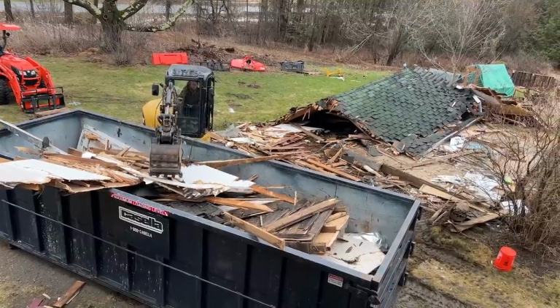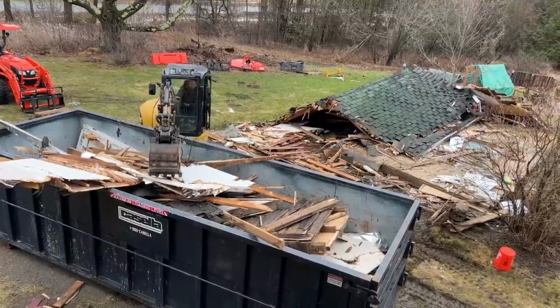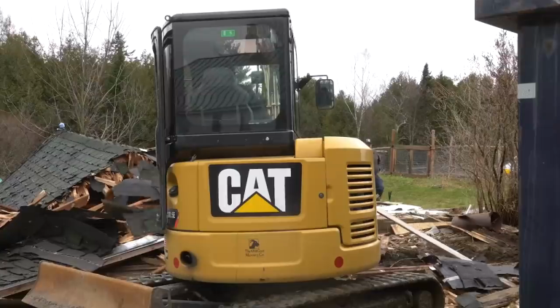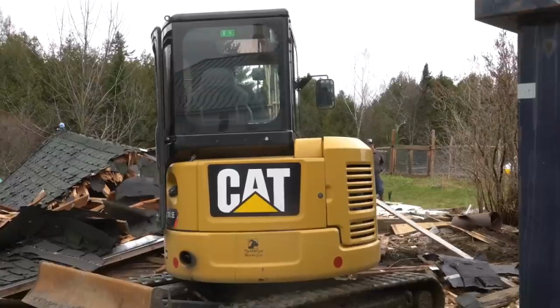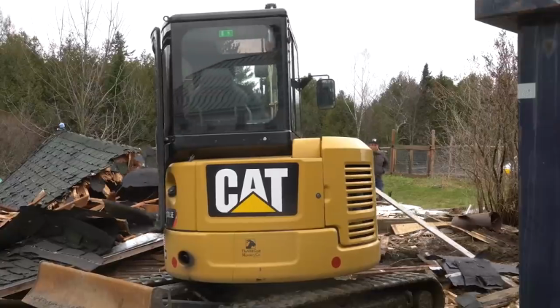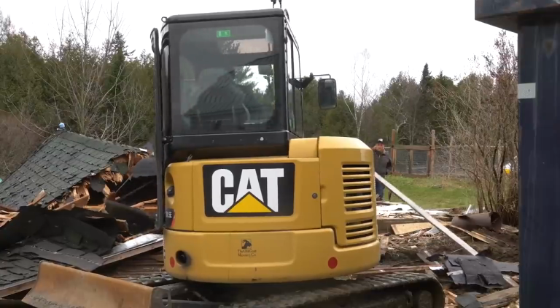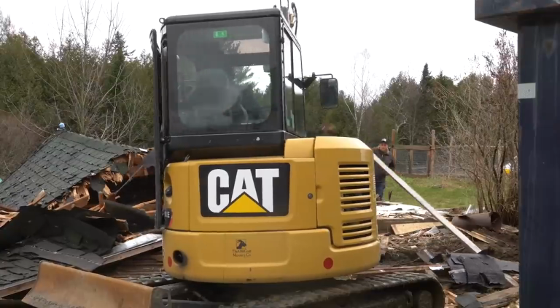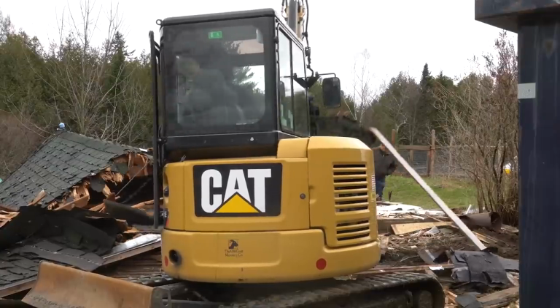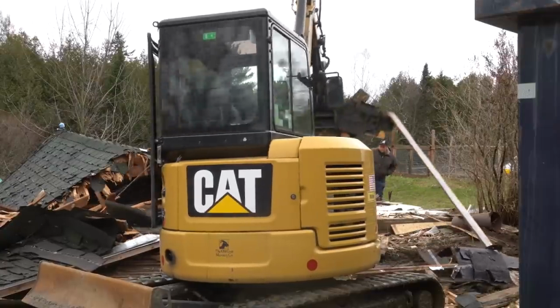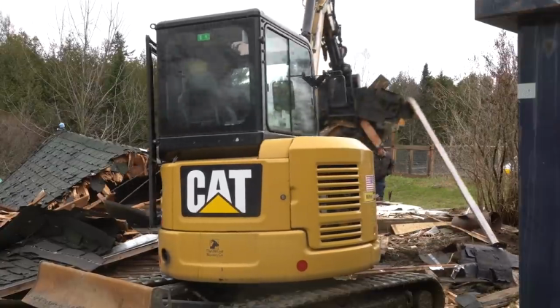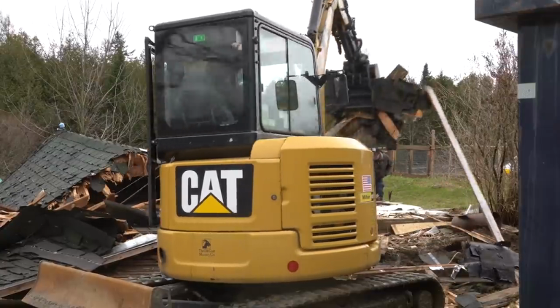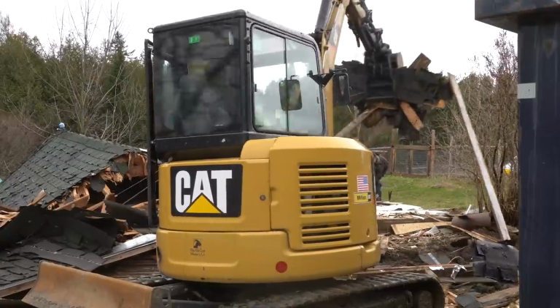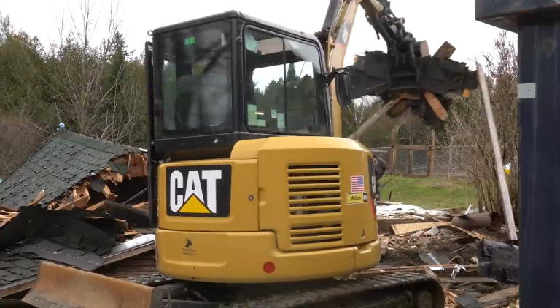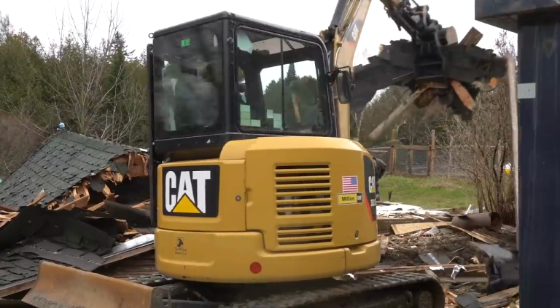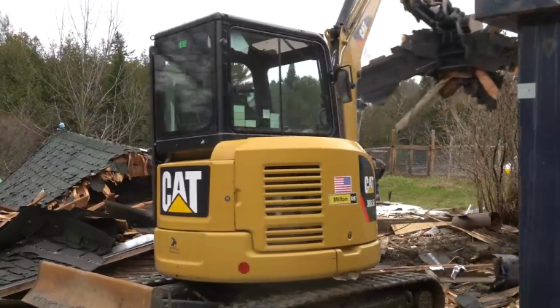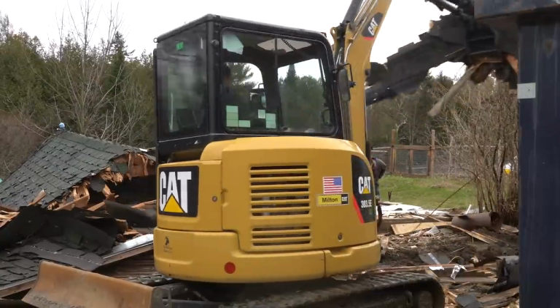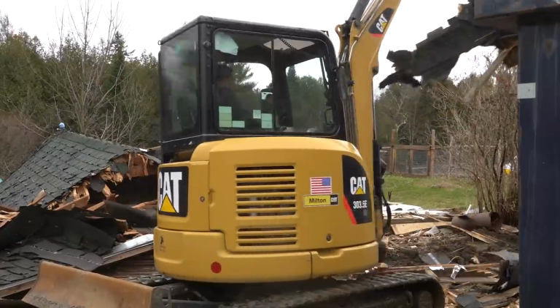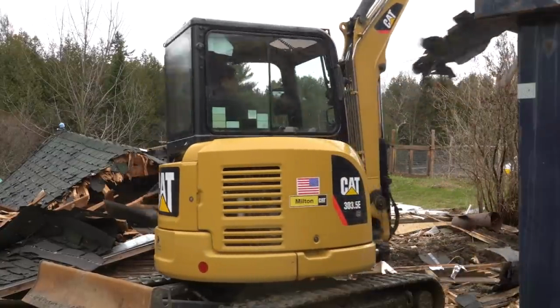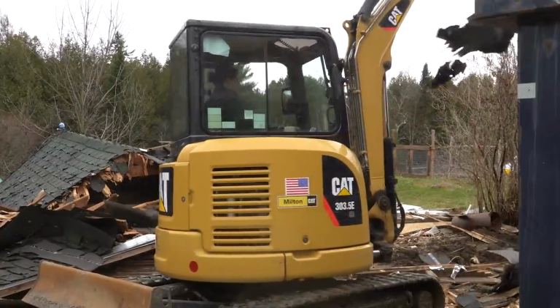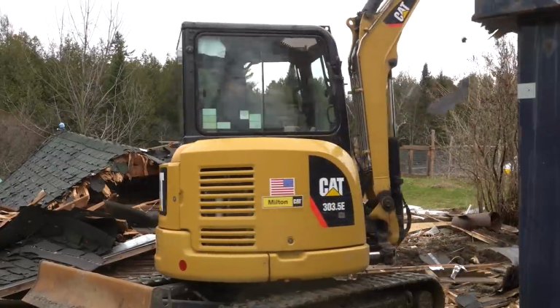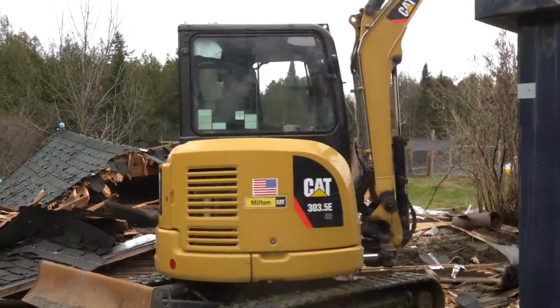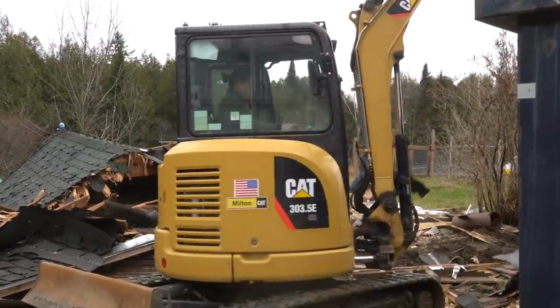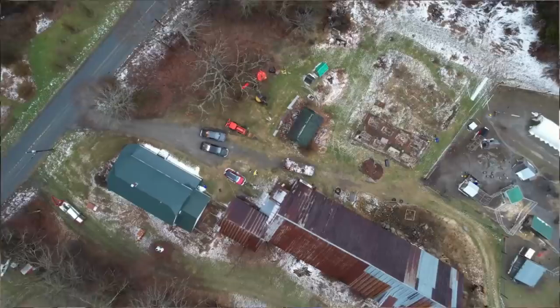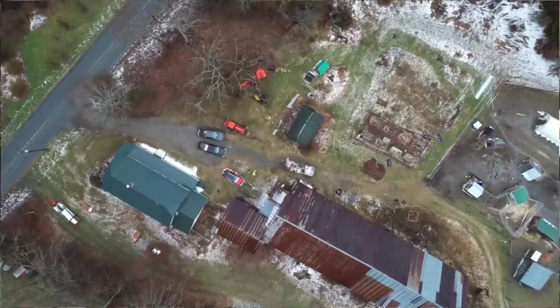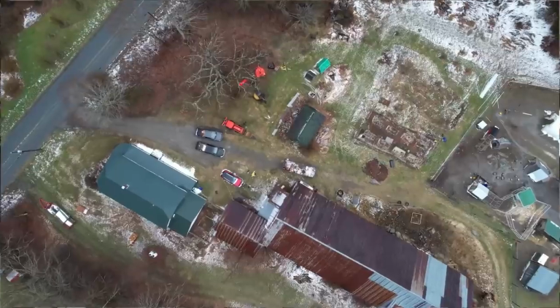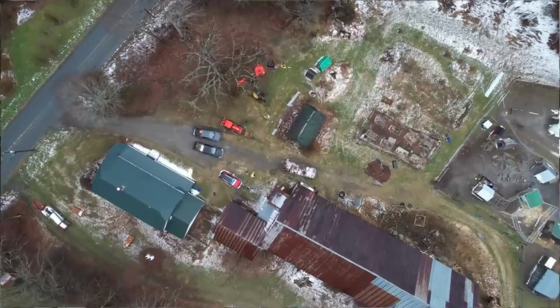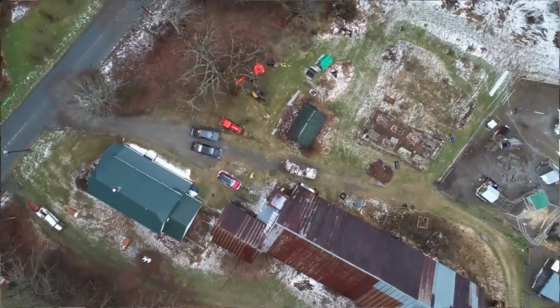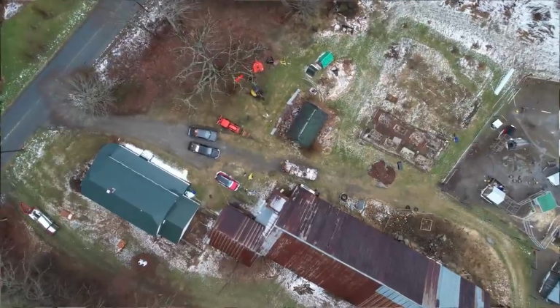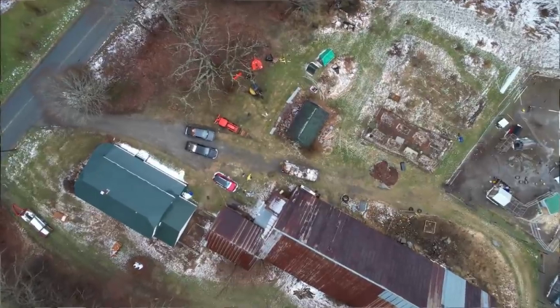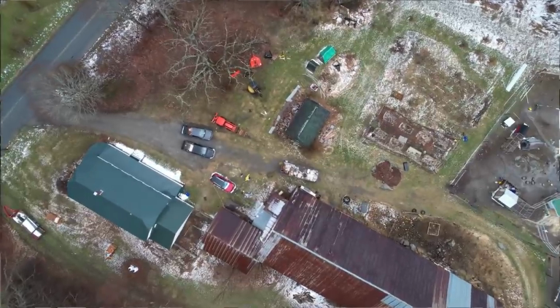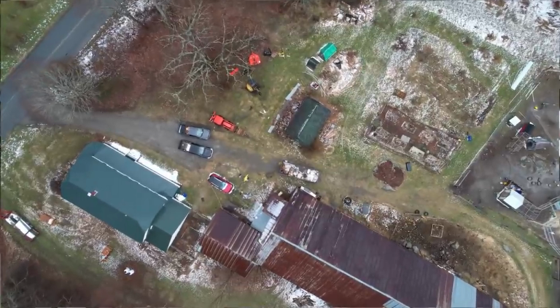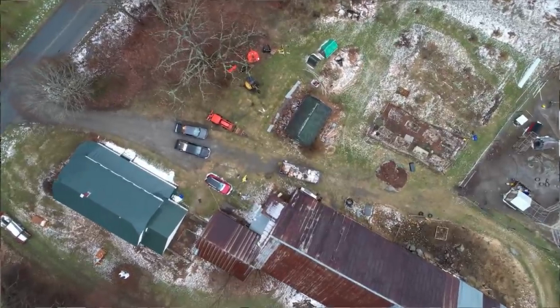Yet that said, this barn is not nearly the barn structure that I need for our modern farm.